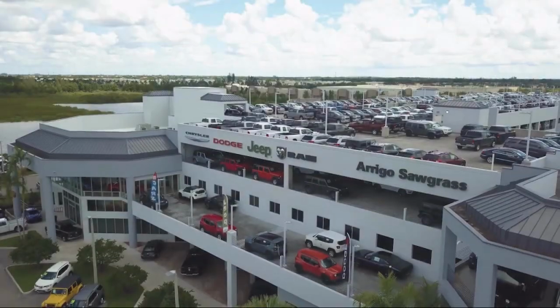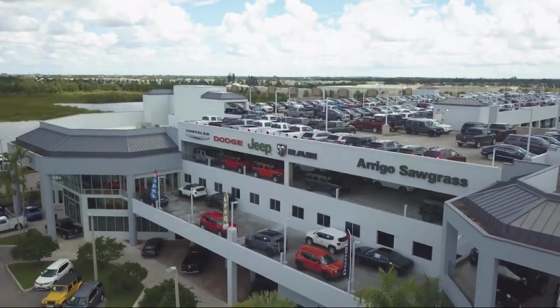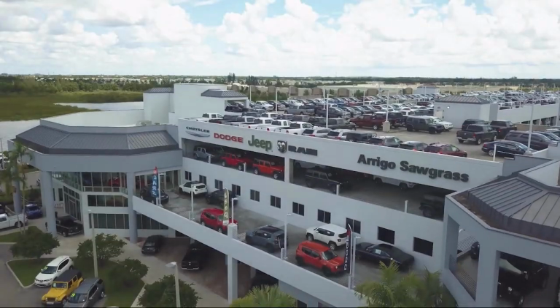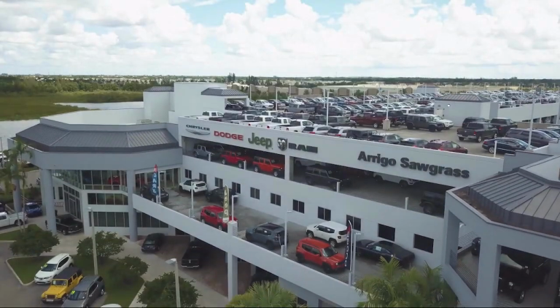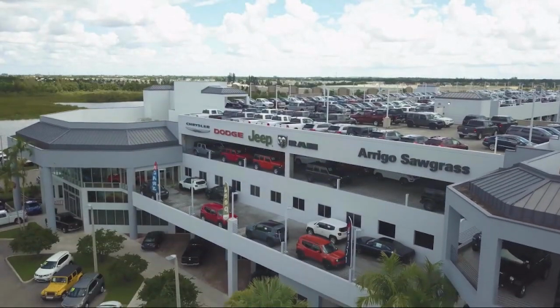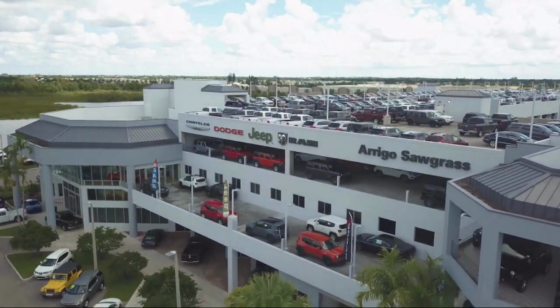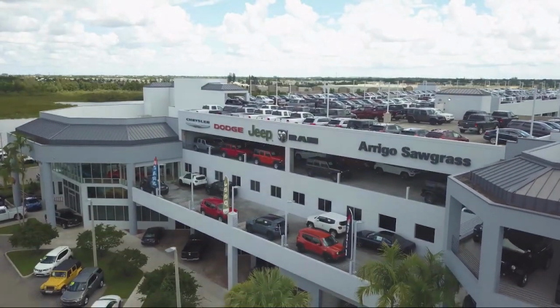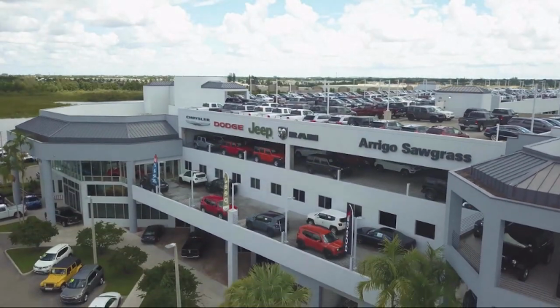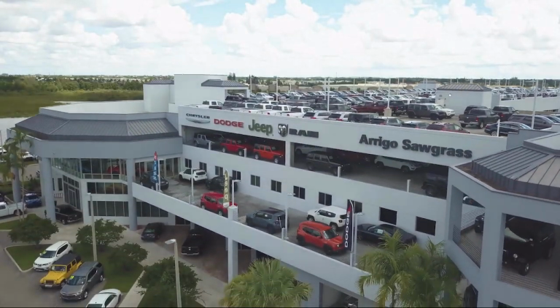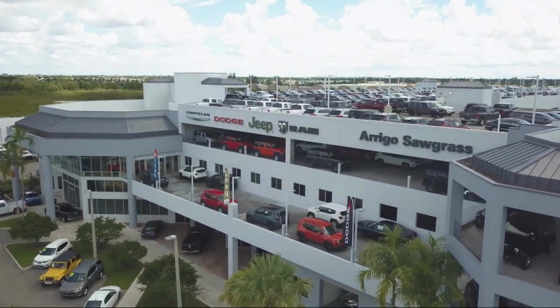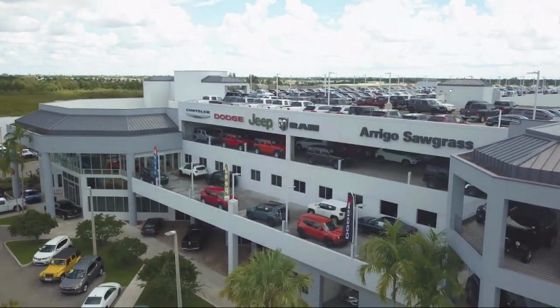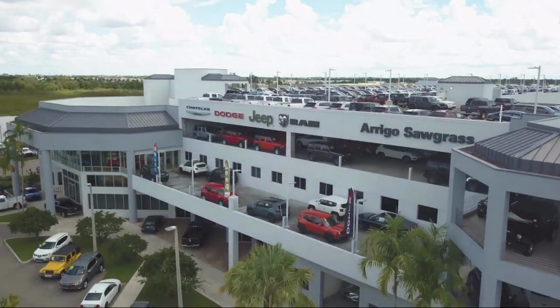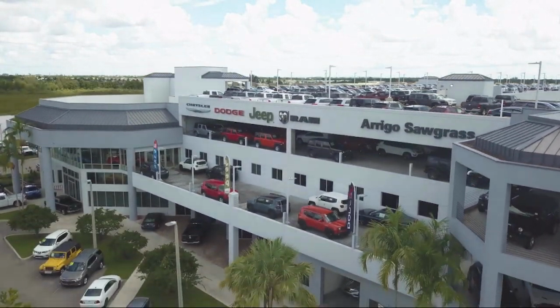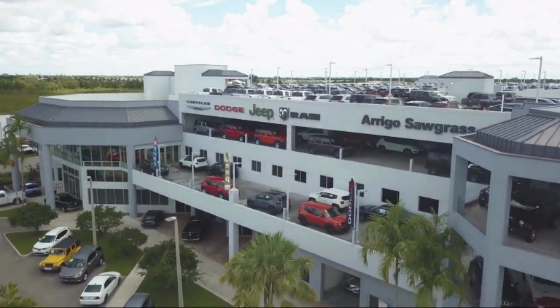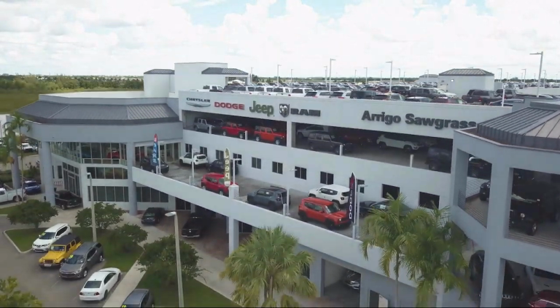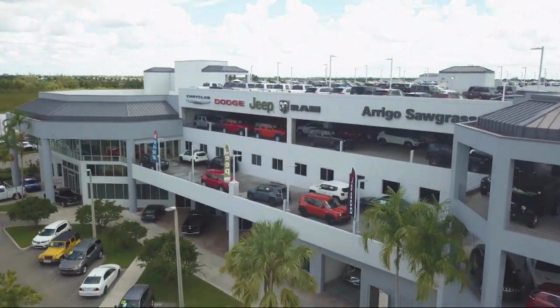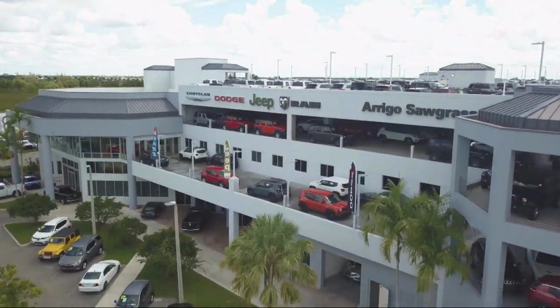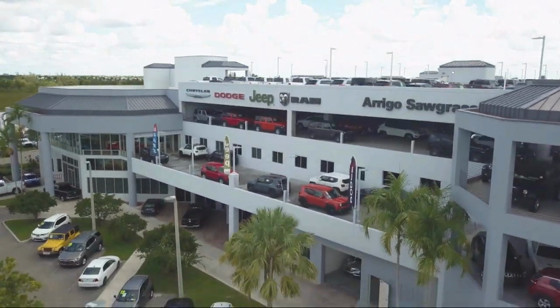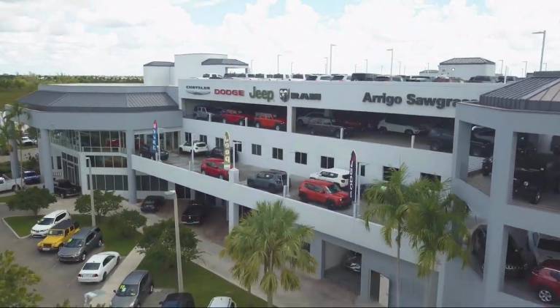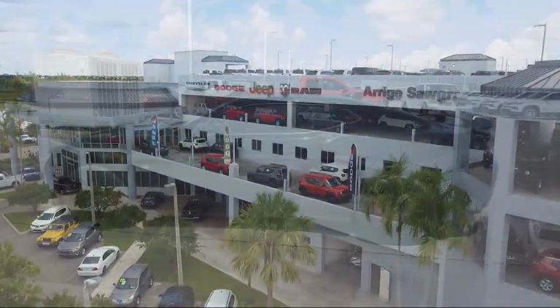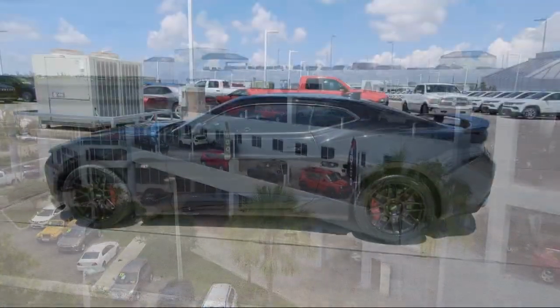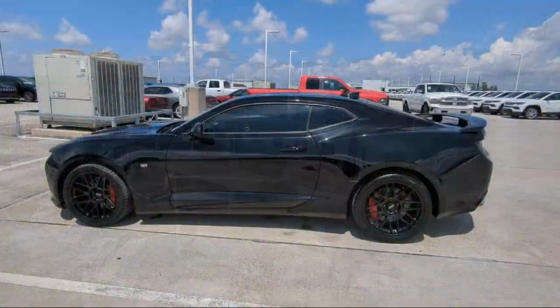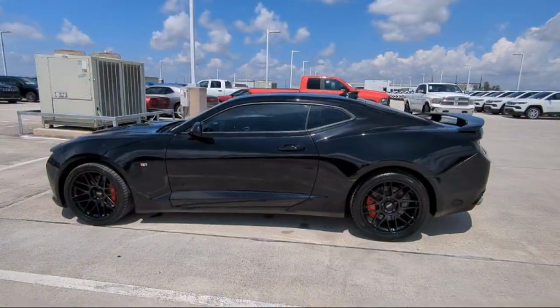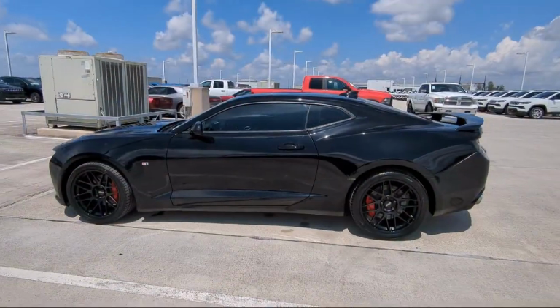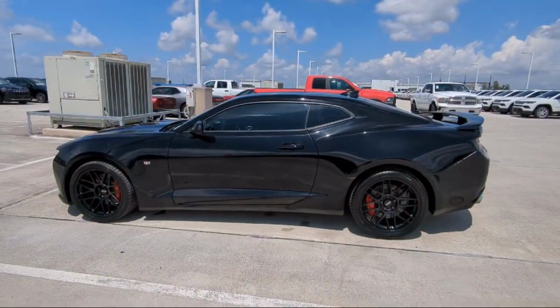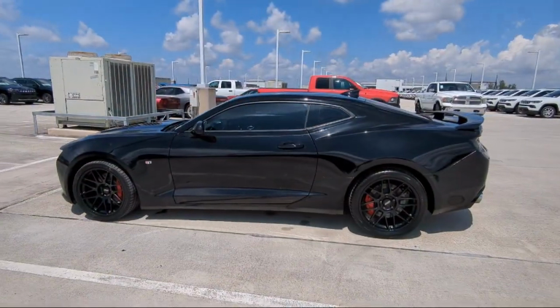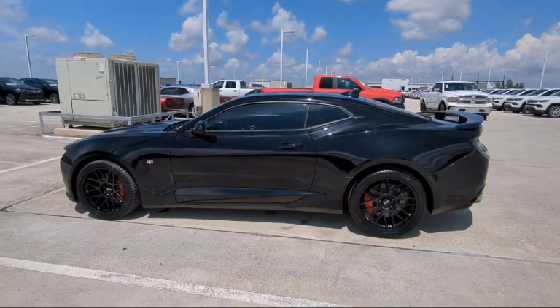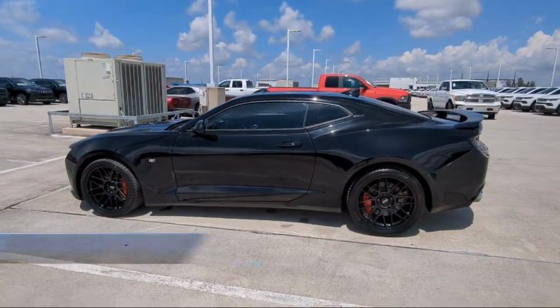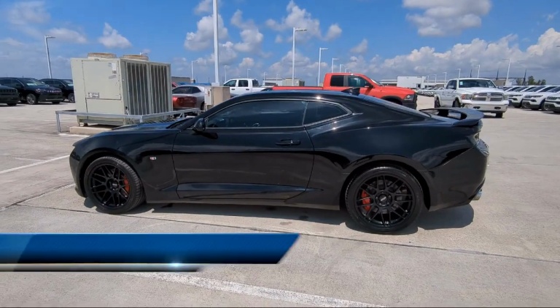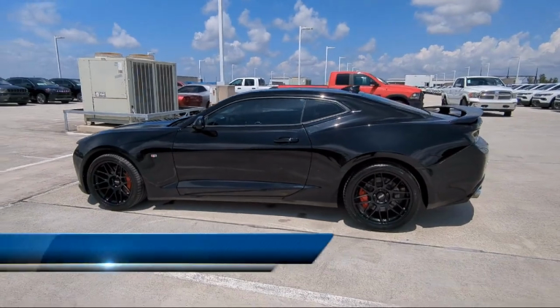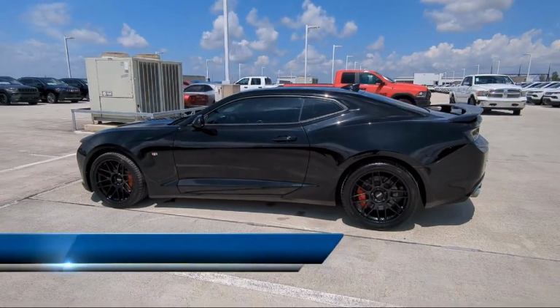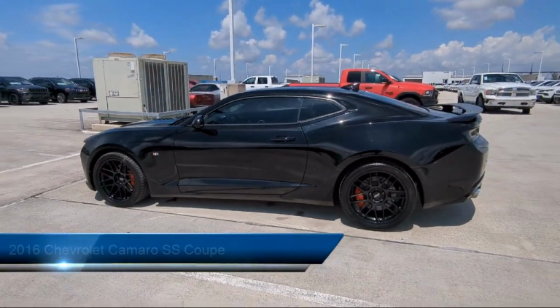Welcome to Rego Chrysler Dodge Jeep. Here's a look at another one of our great vehicles for sale.